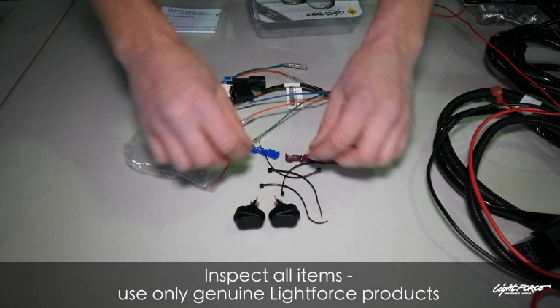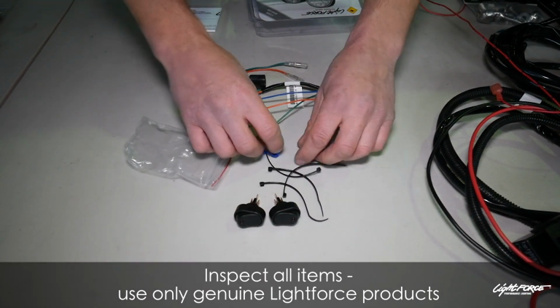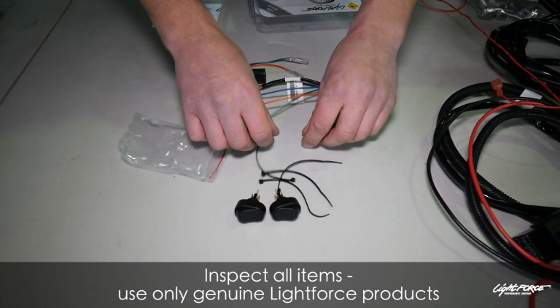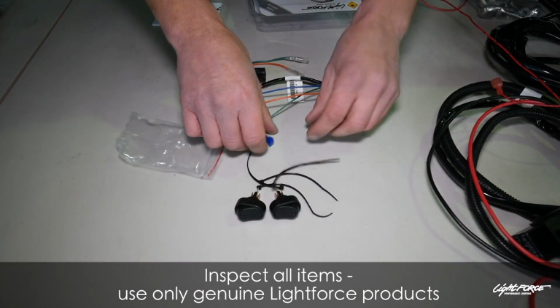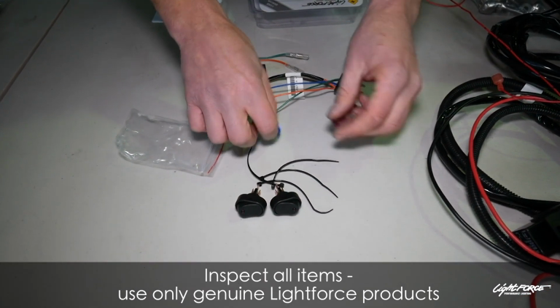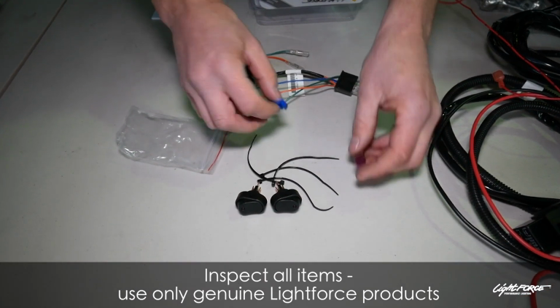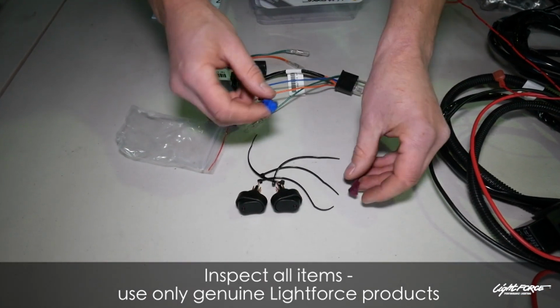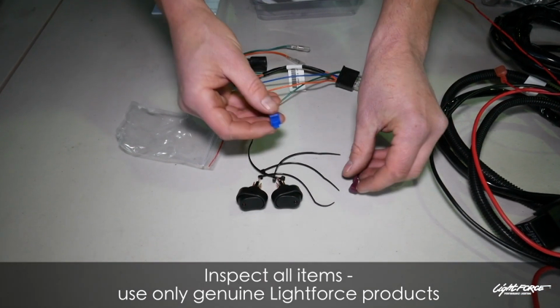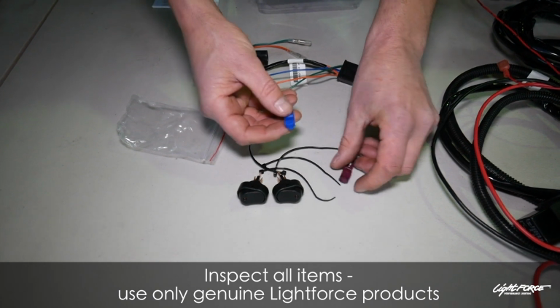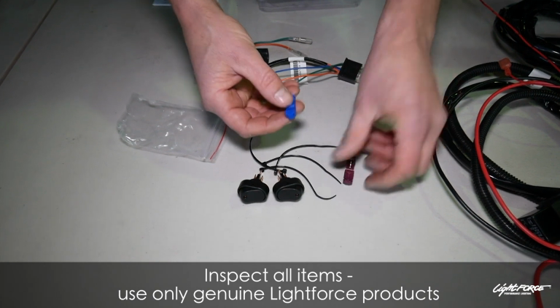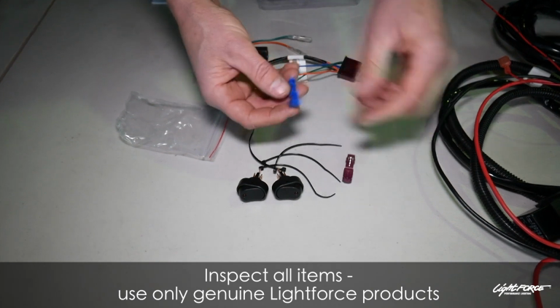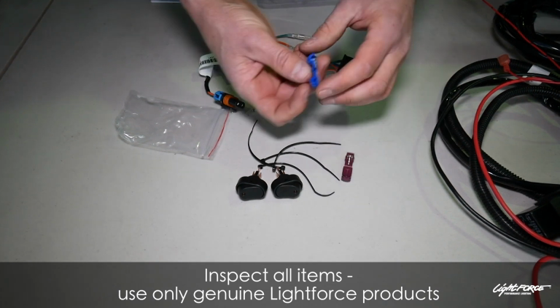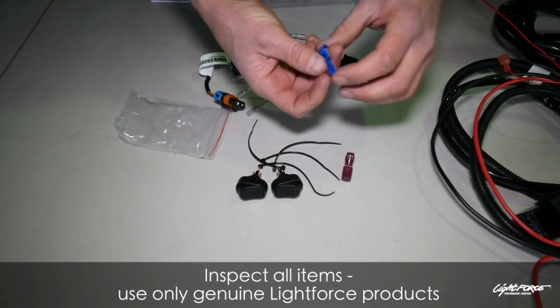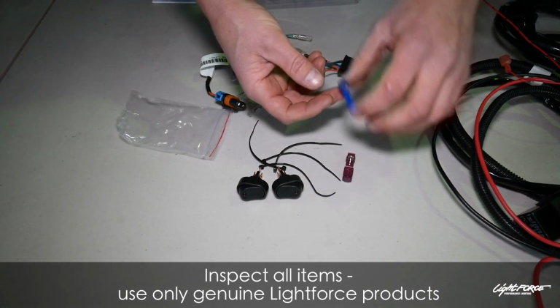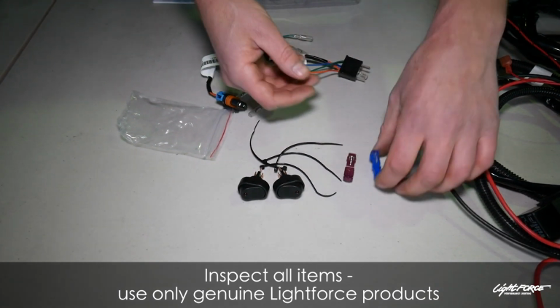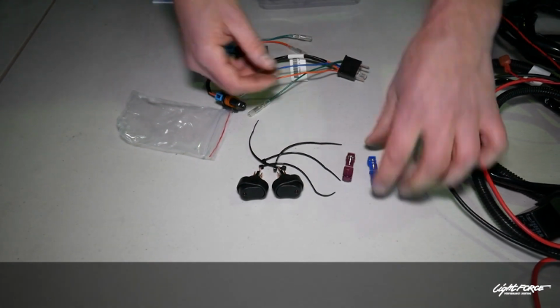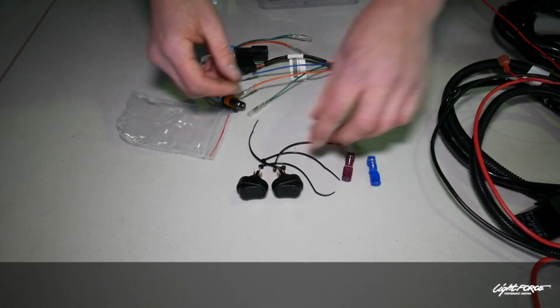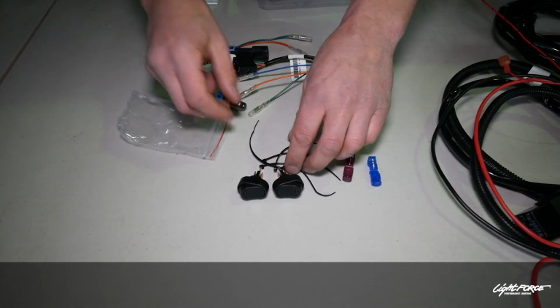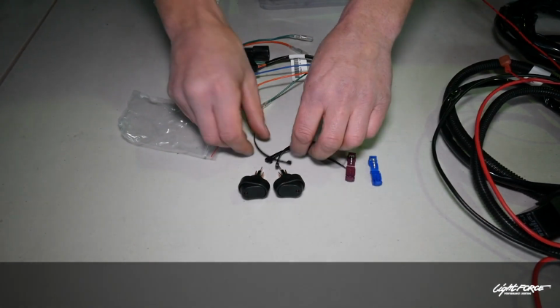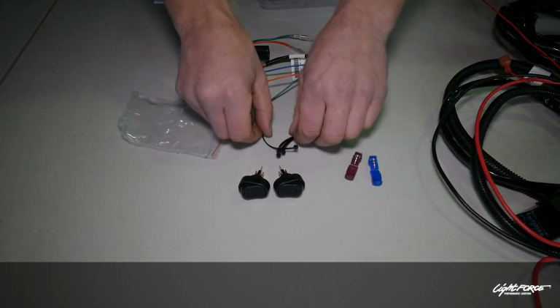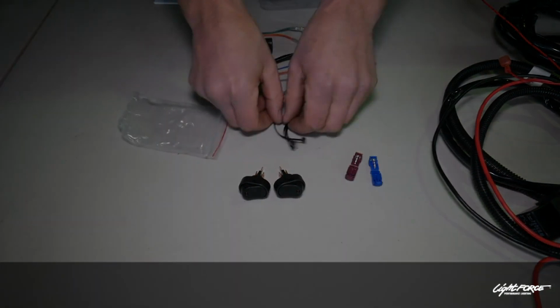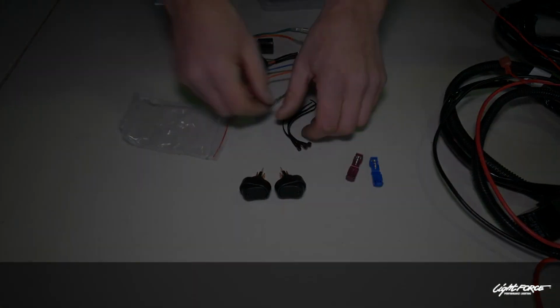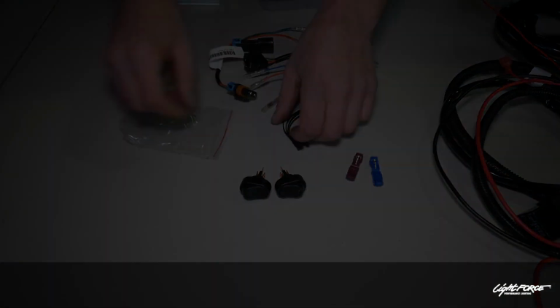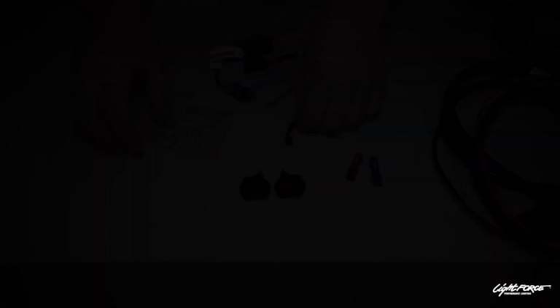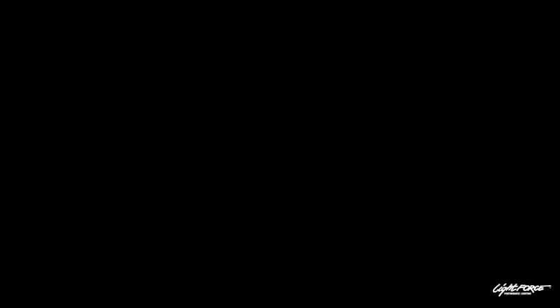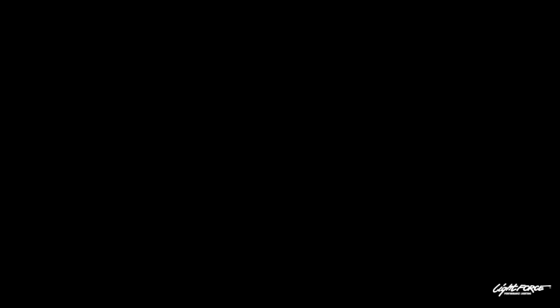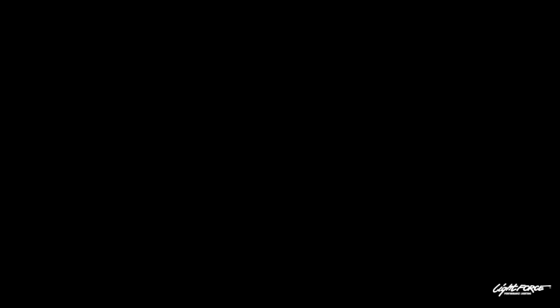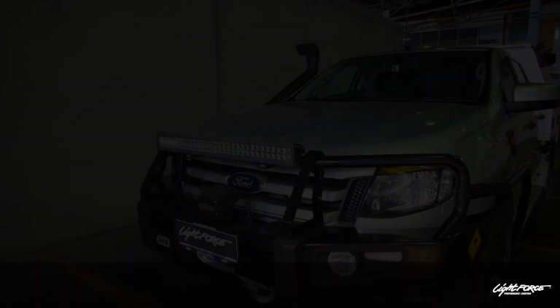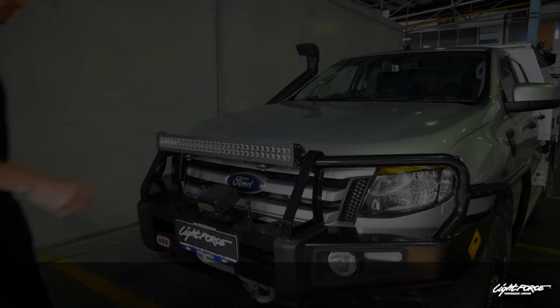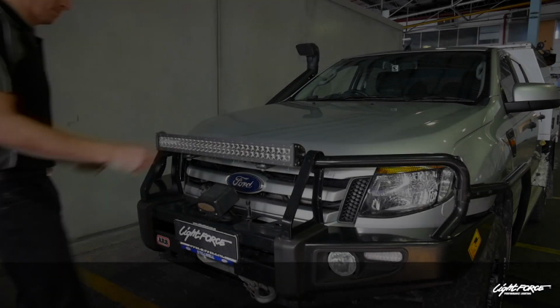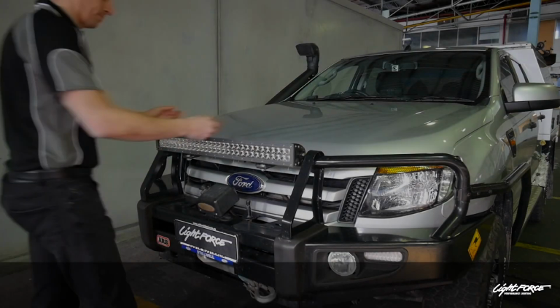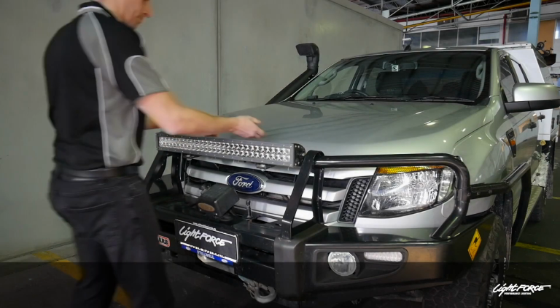These are the switches that come with the harness. You can use the switches that come with the harness, or the Ranger switches.